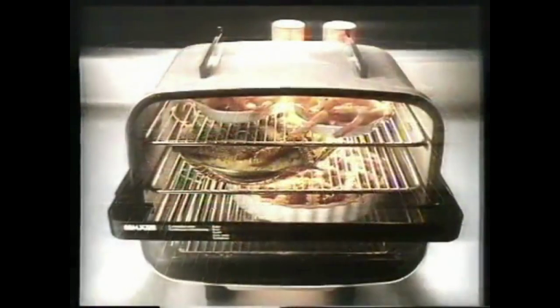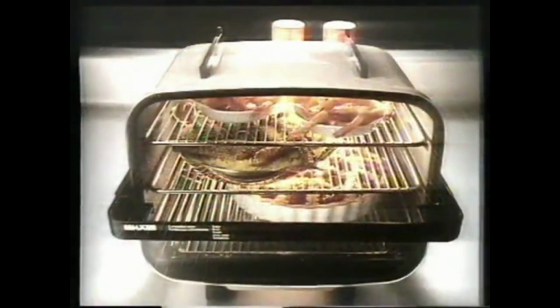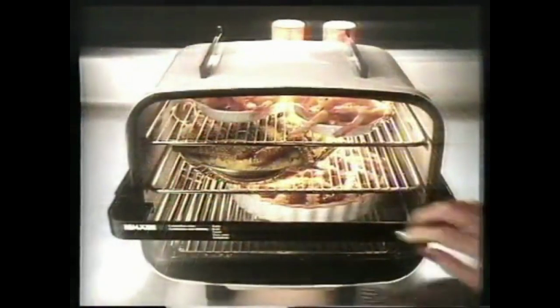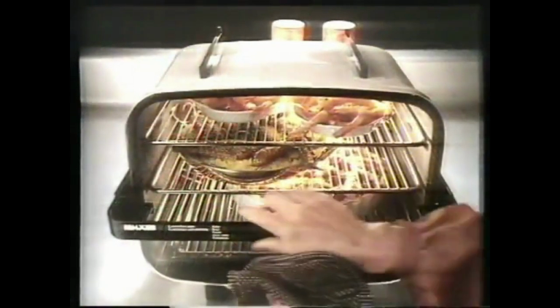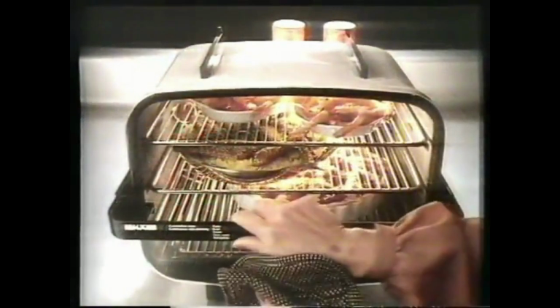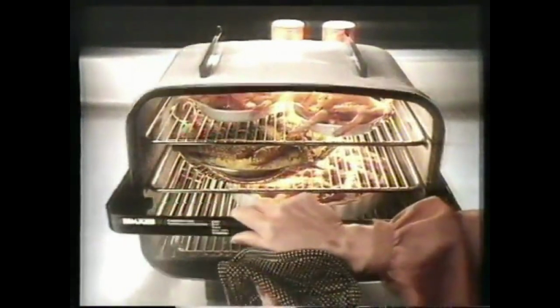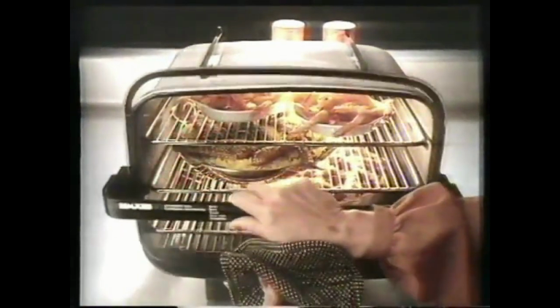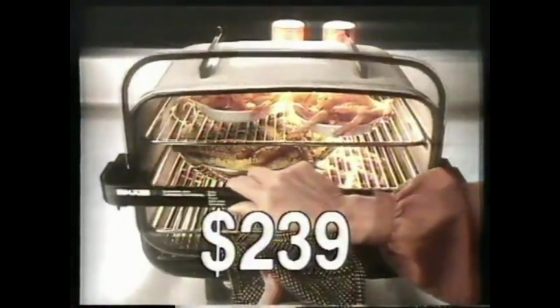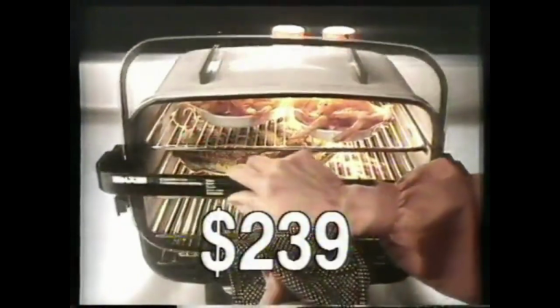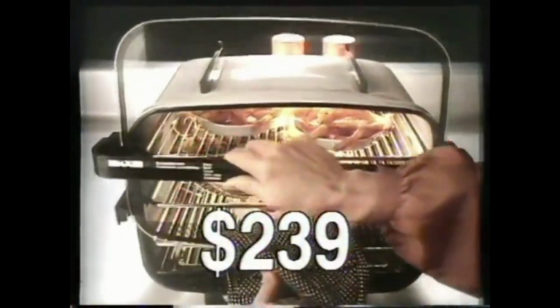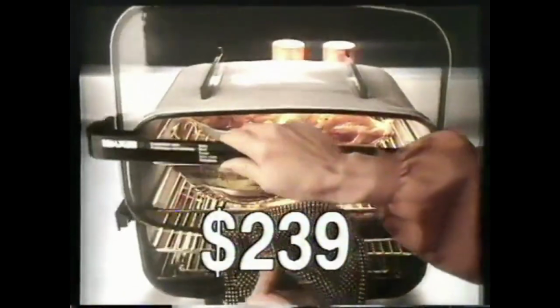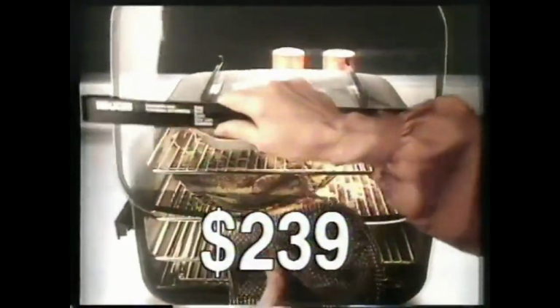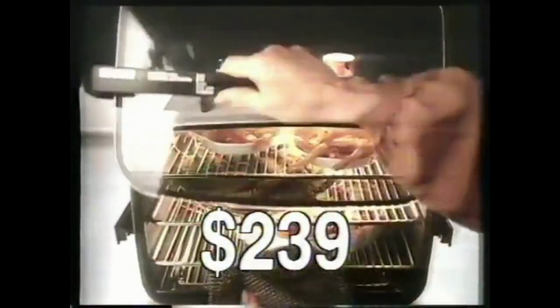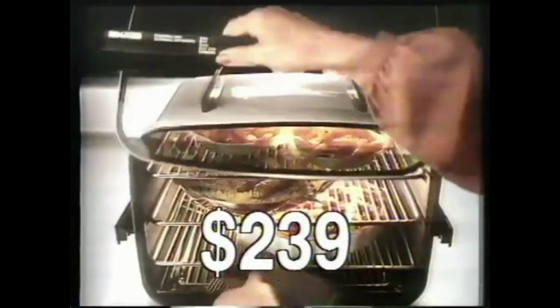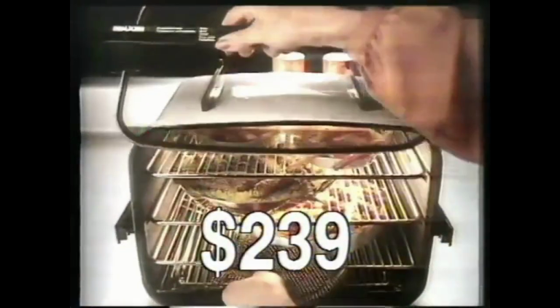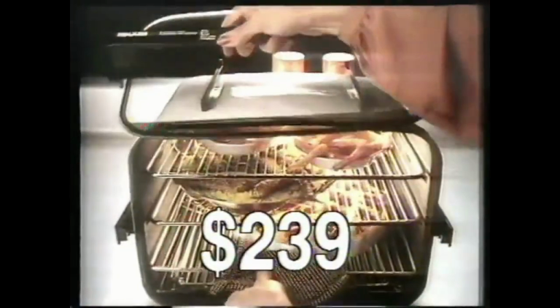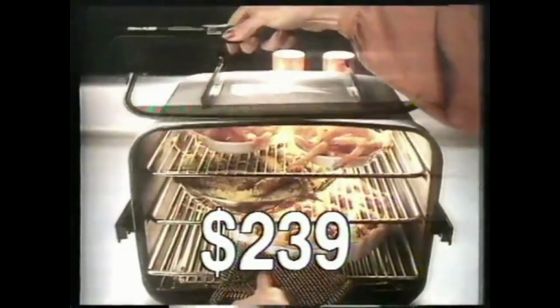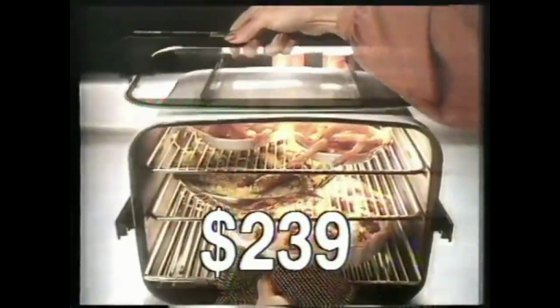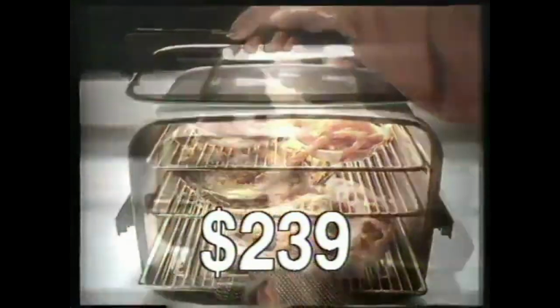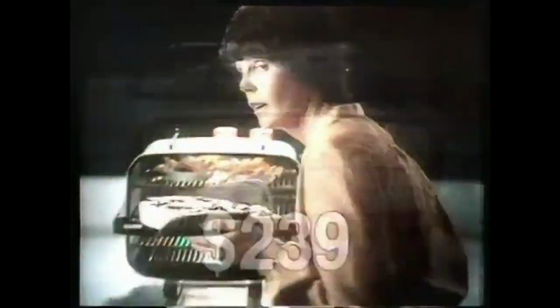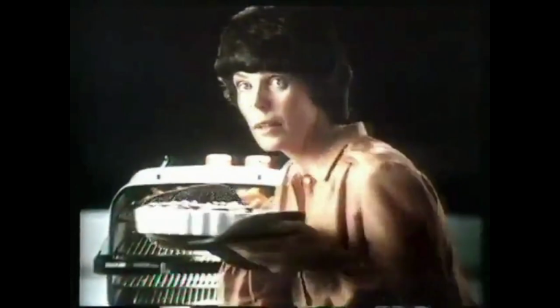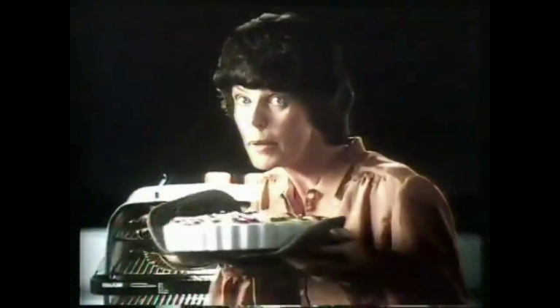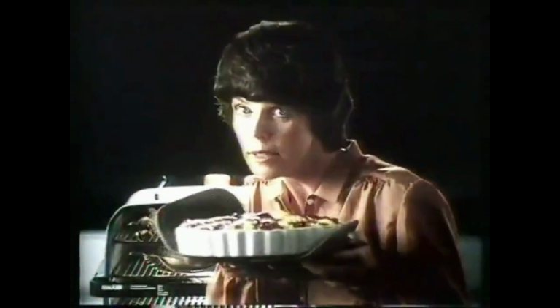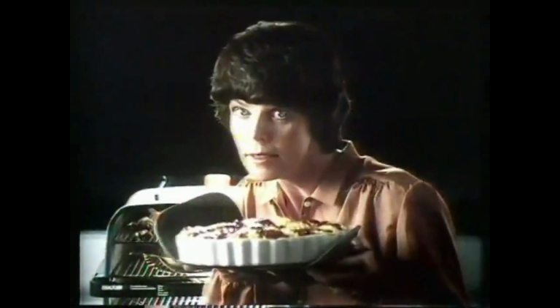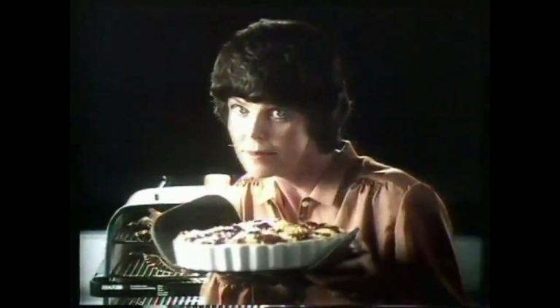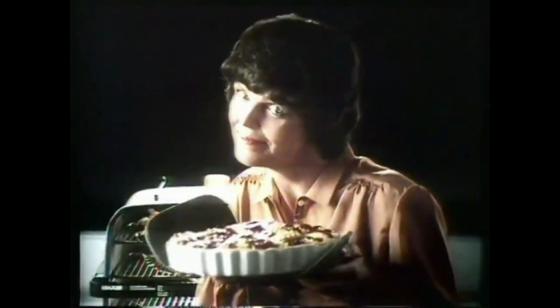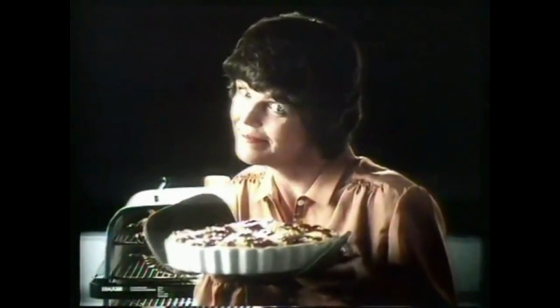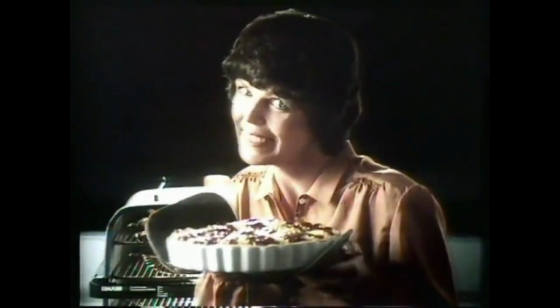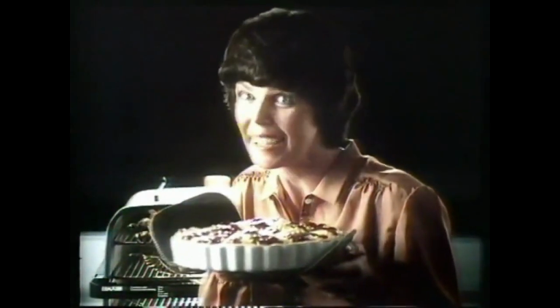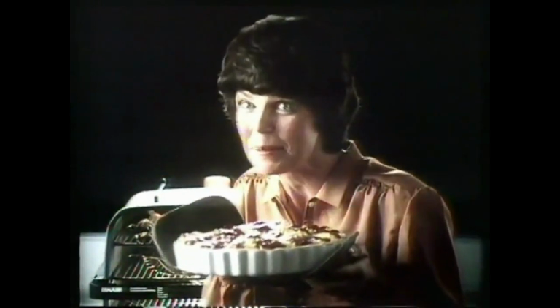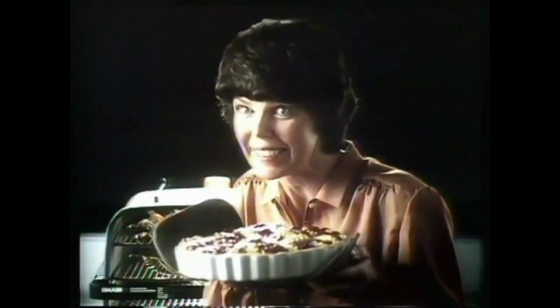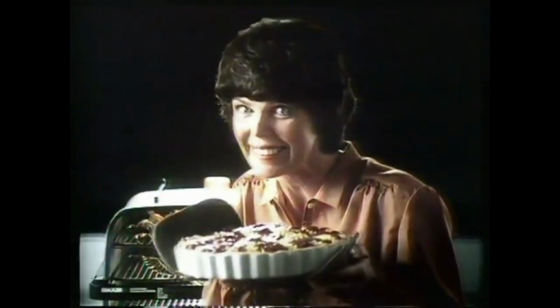The Monnier Maxim Benchtop Oven. Who made the cherry pie? Me. And my Monnier.